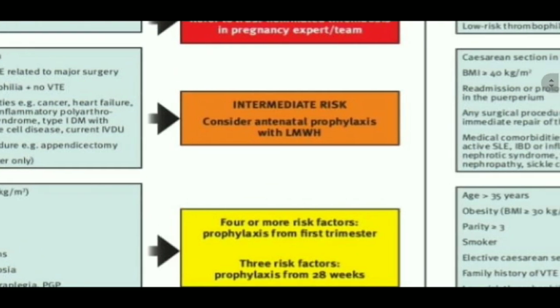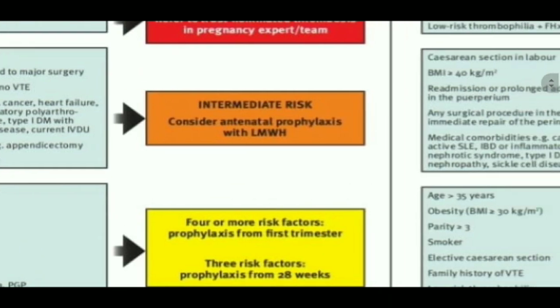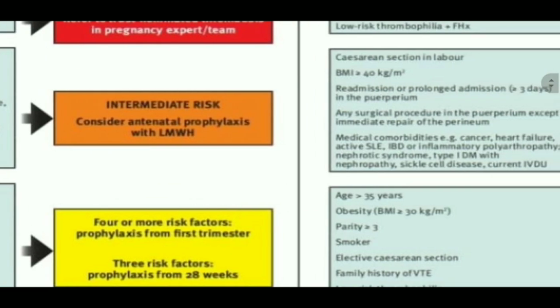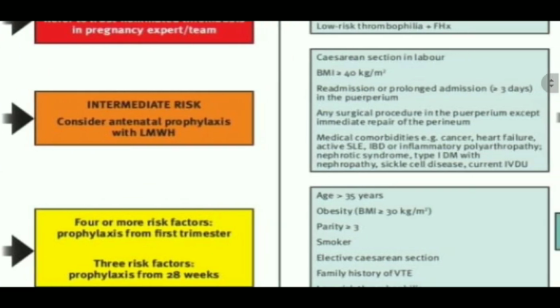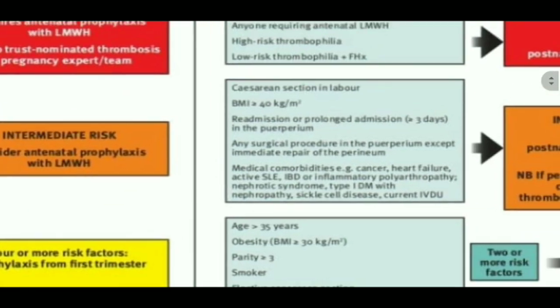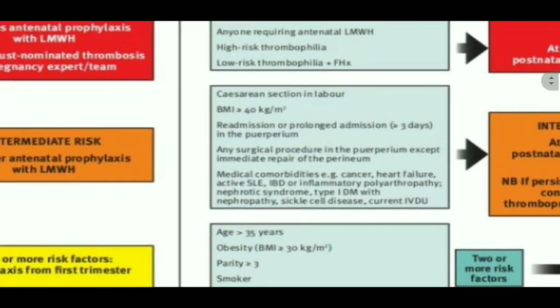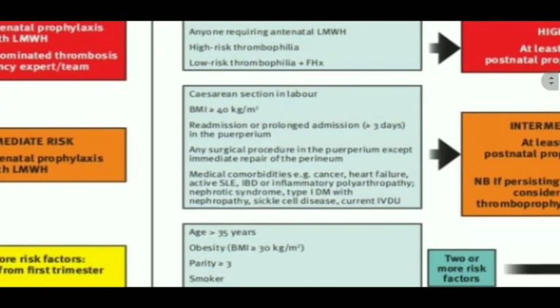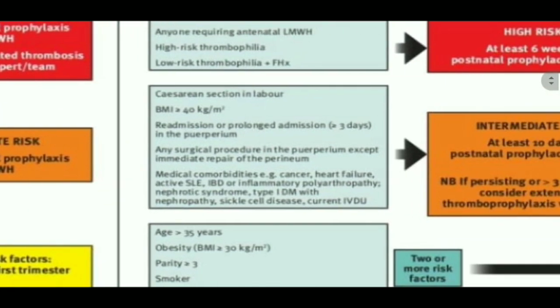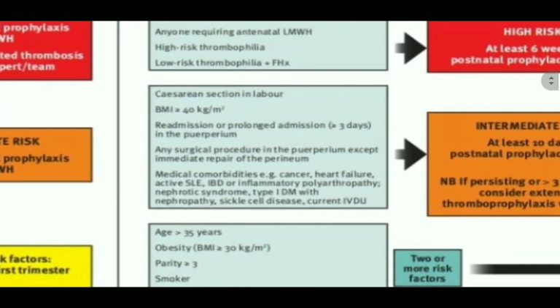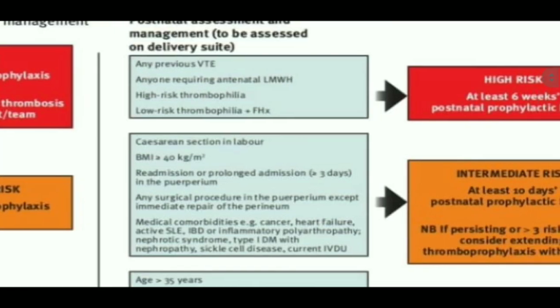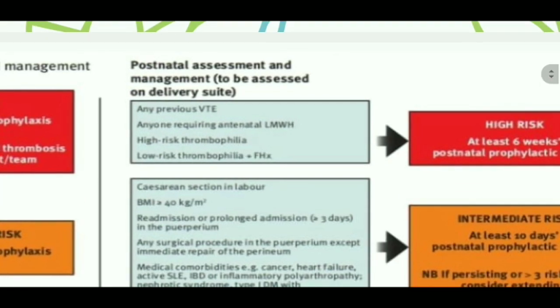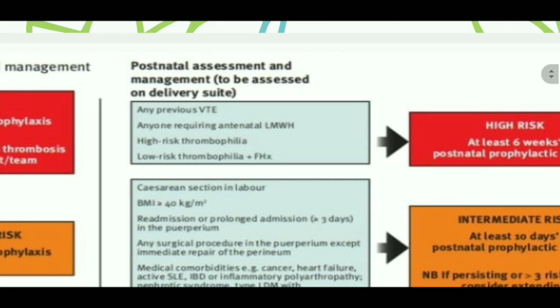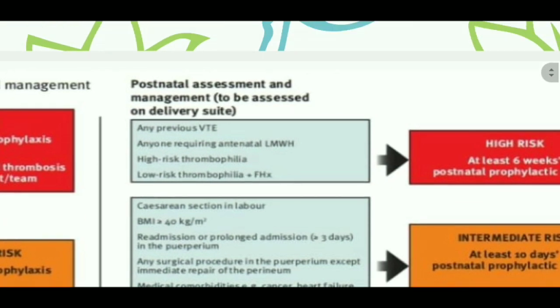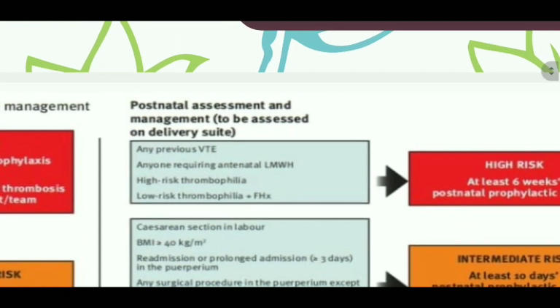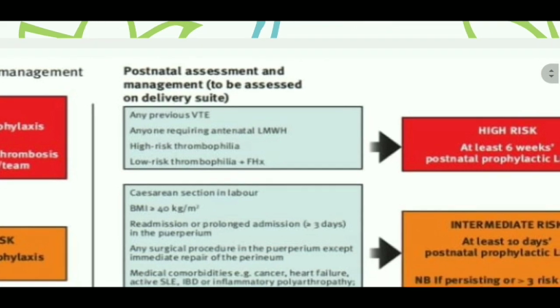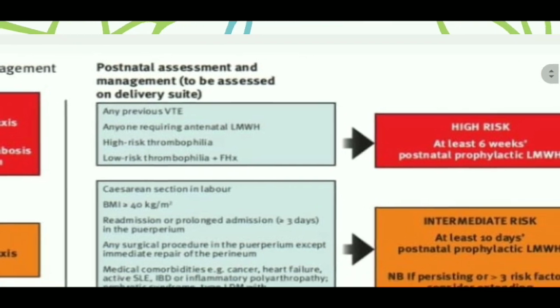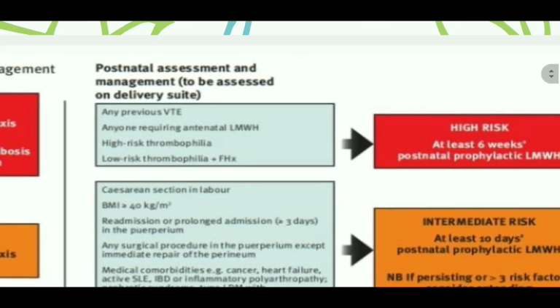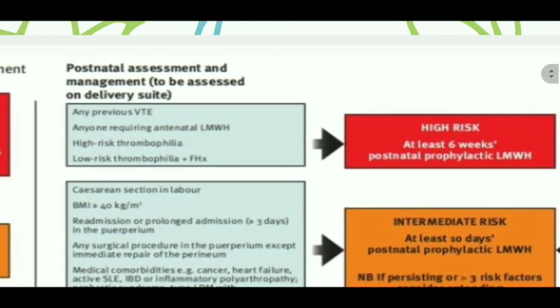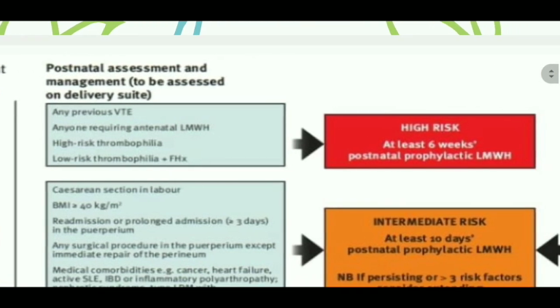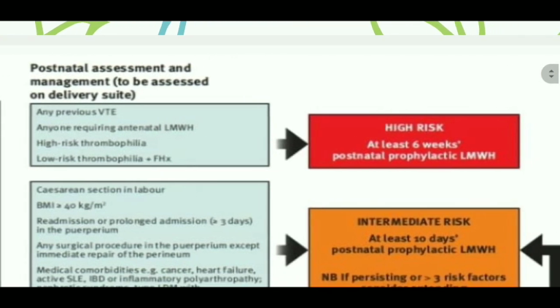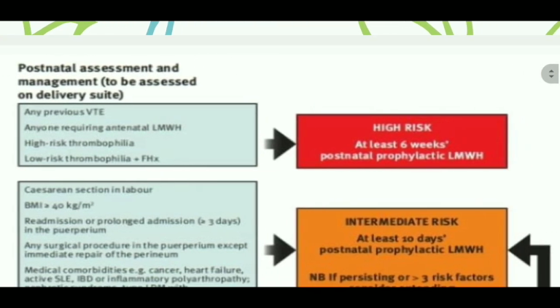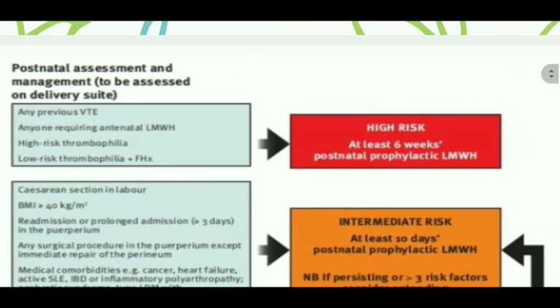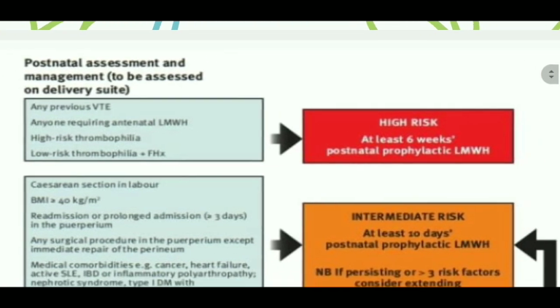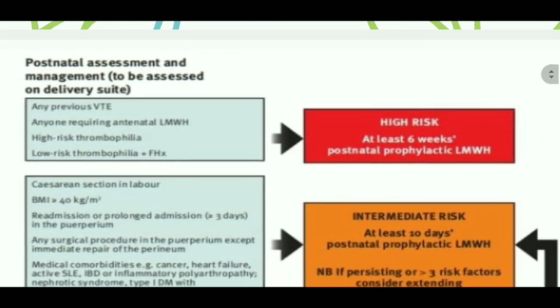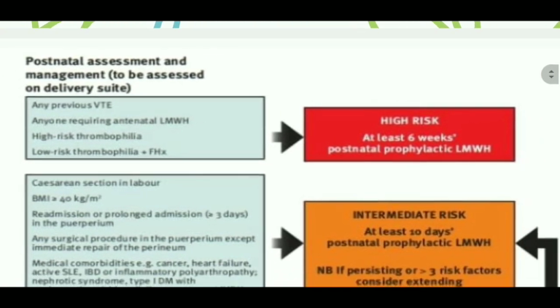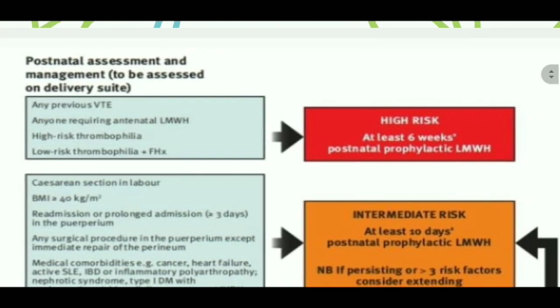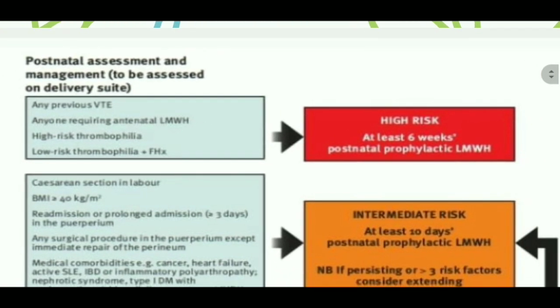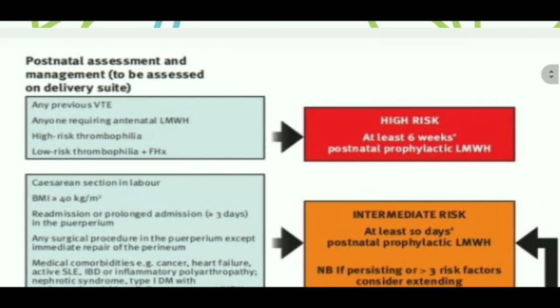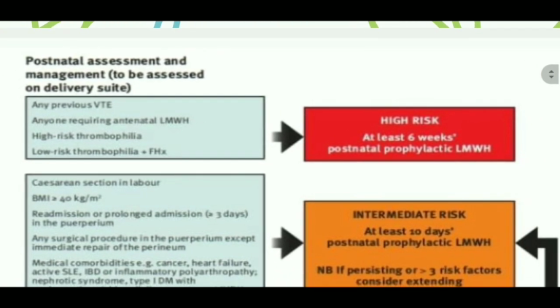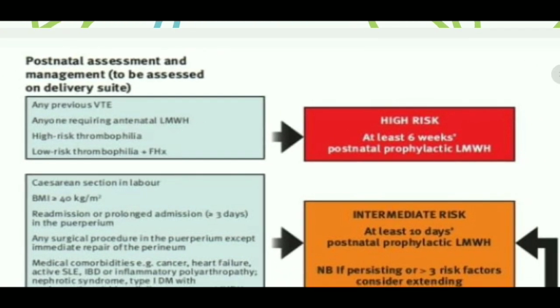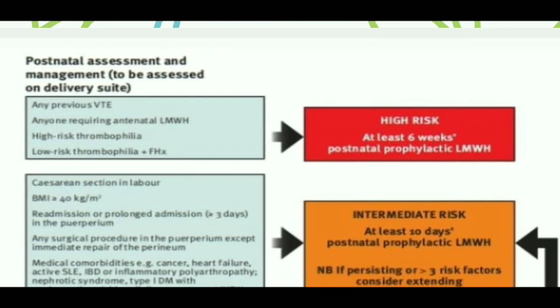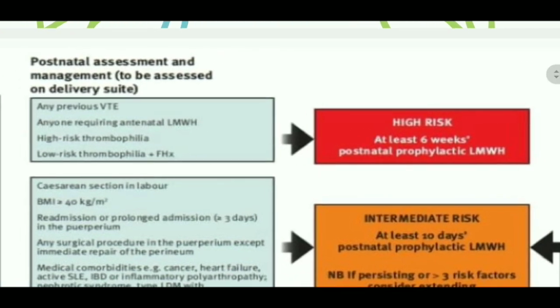Now come to the postnatal assessment. In the postnatal assessment, we also have a high risk group, intermediate risk group, and lower risk group.